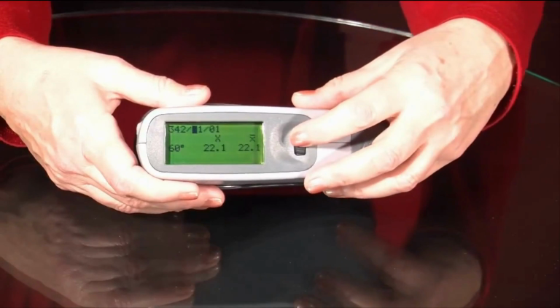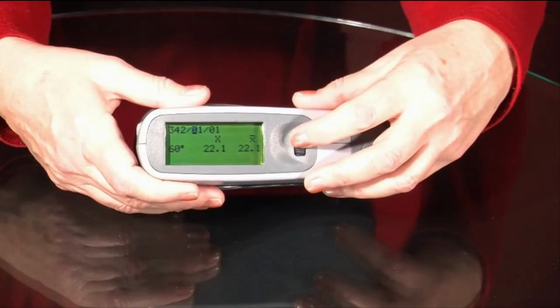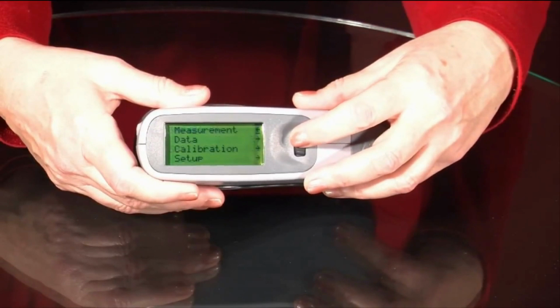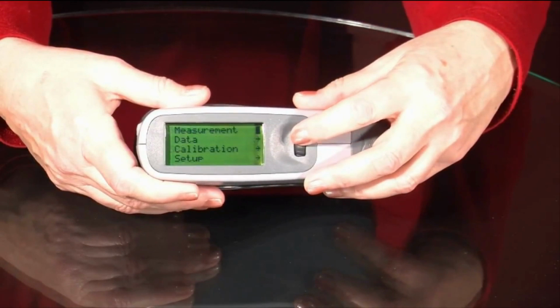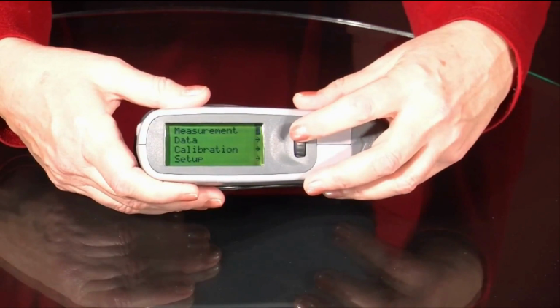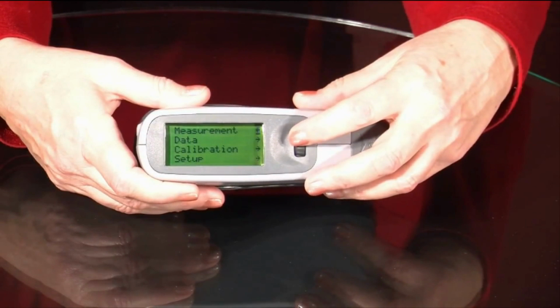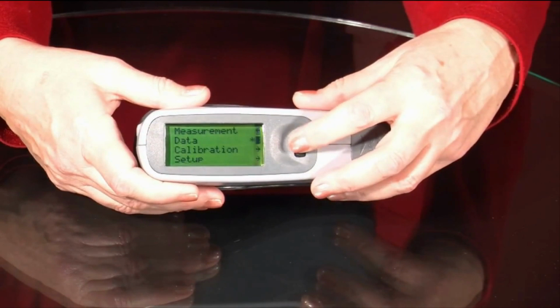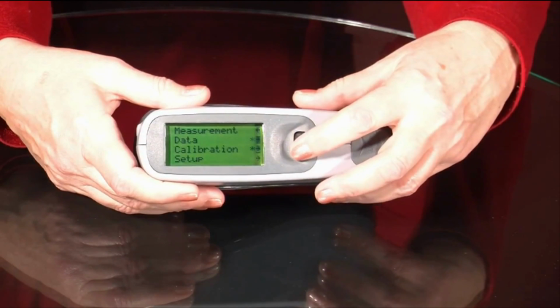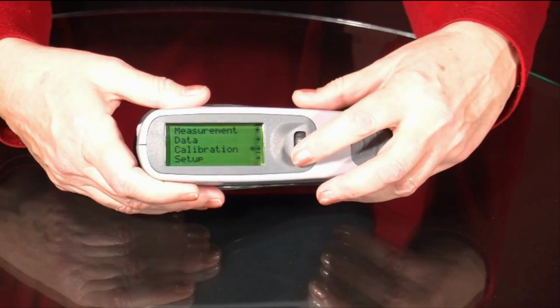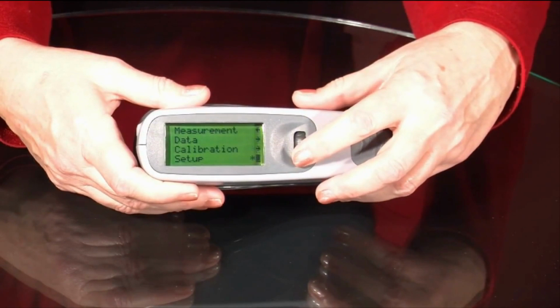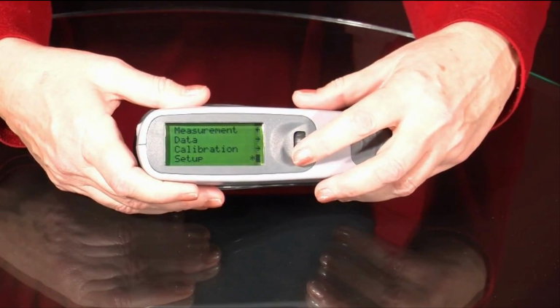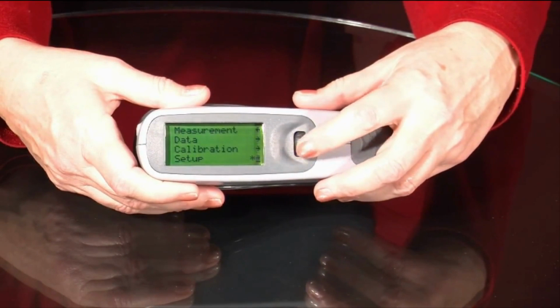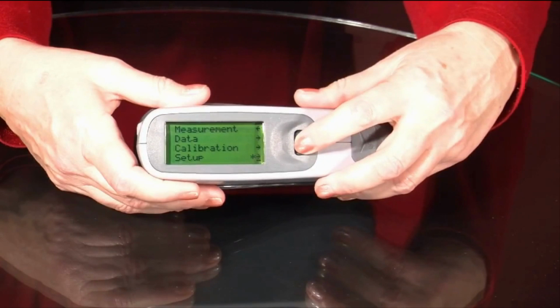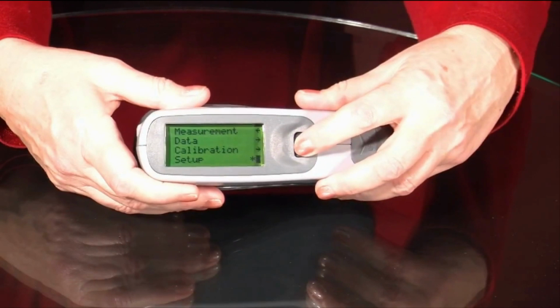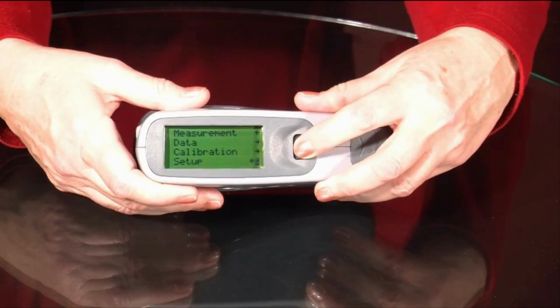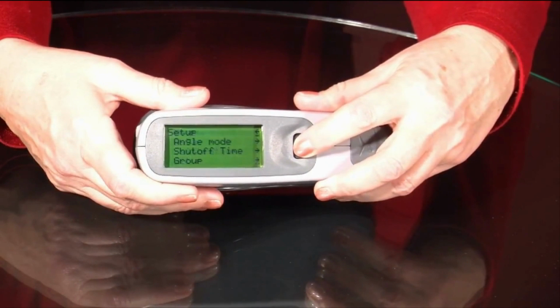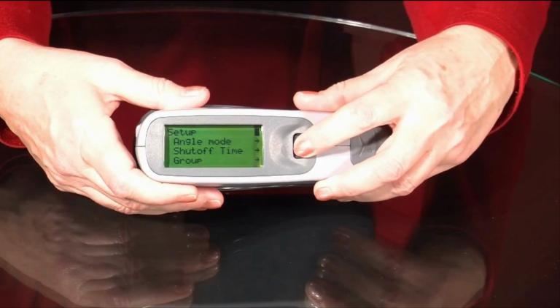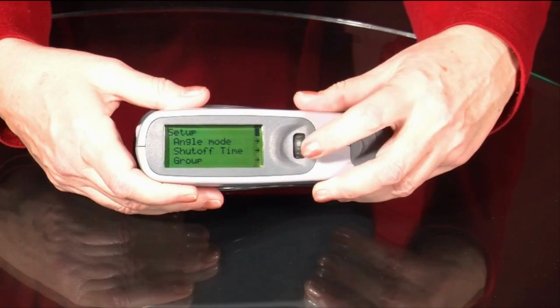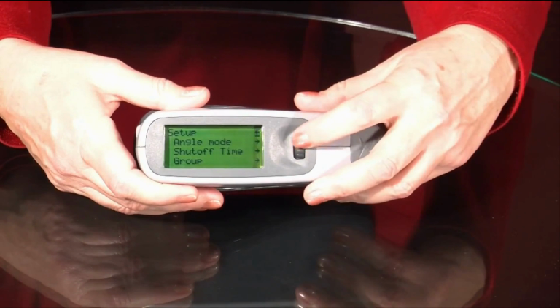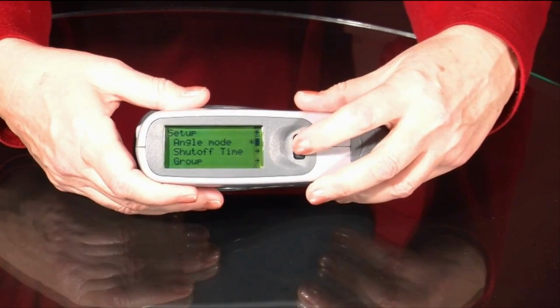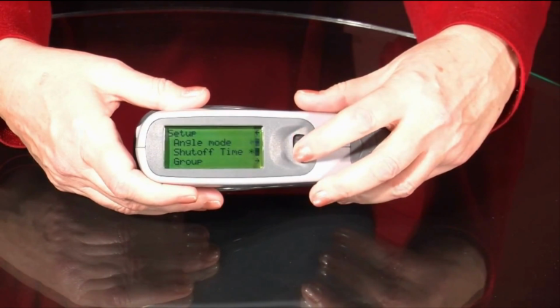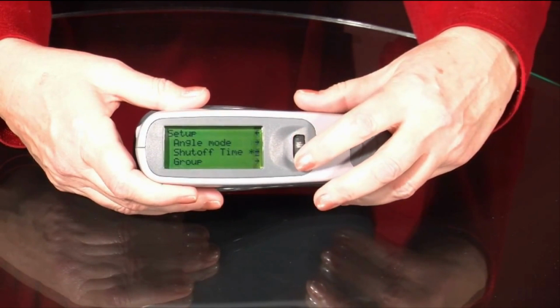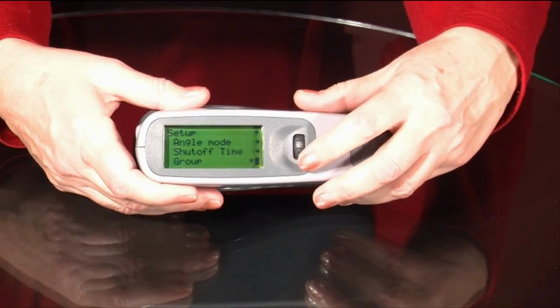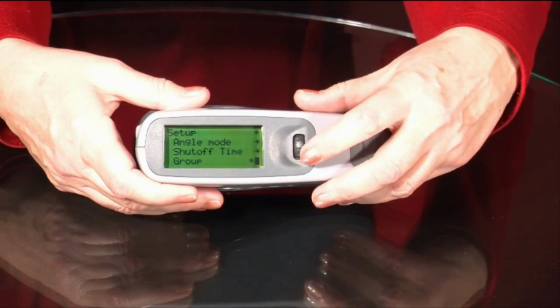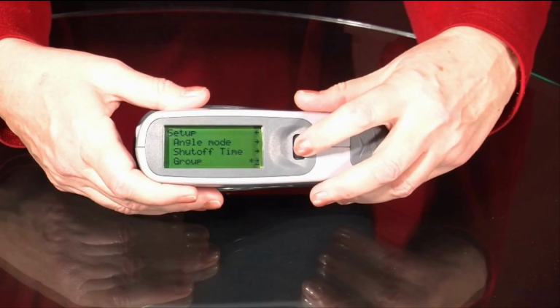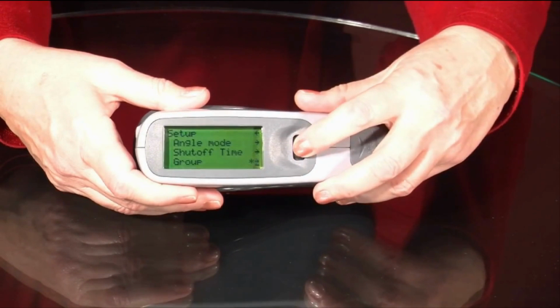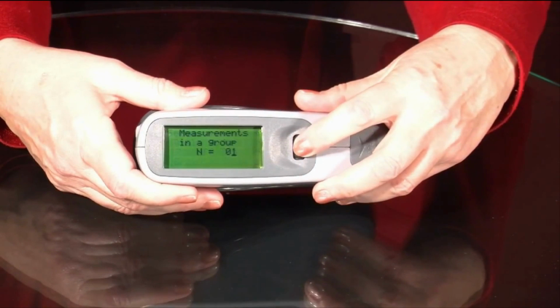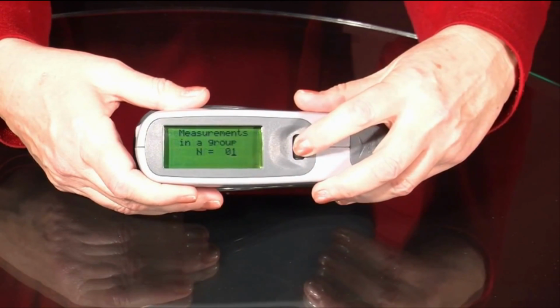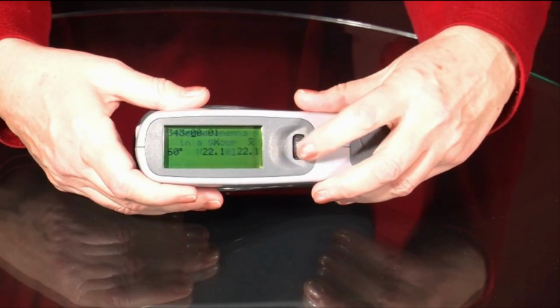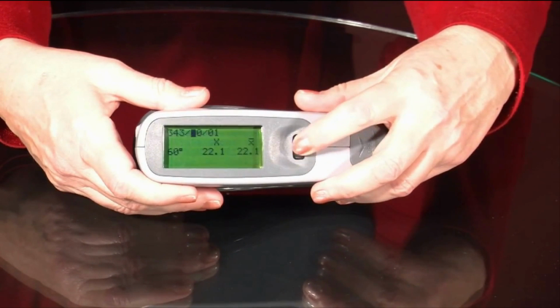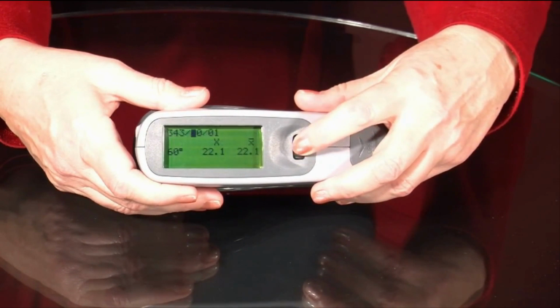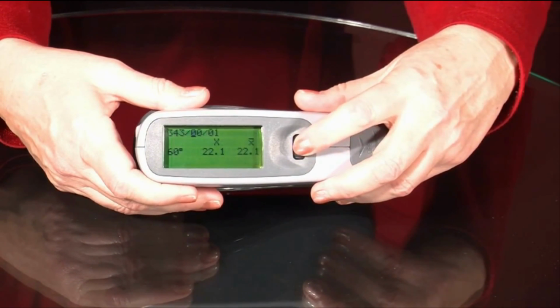With an easy to navigate menu, making parameter adjustments is as simple as scrolling the jog wheel and pressing down to execute the change.